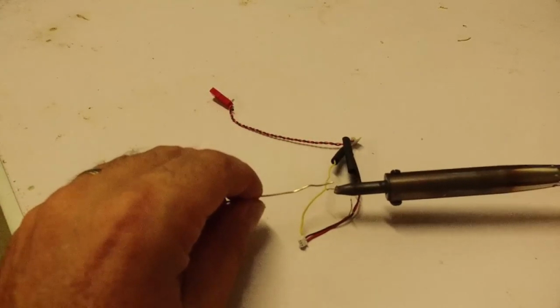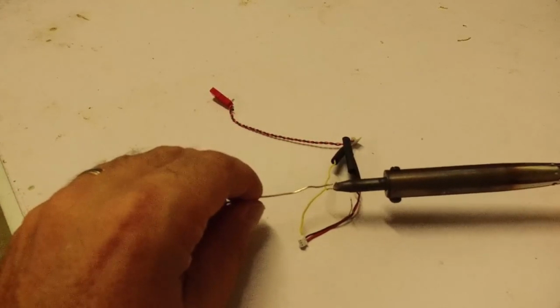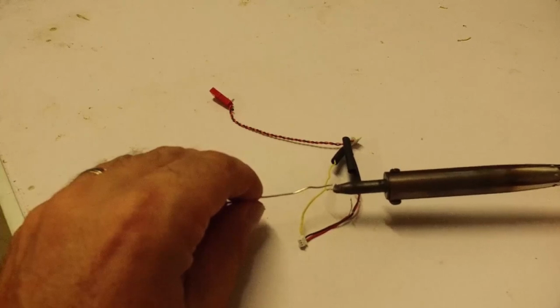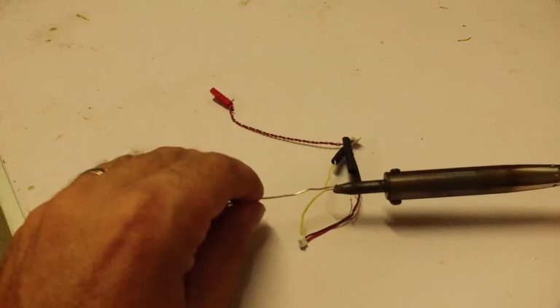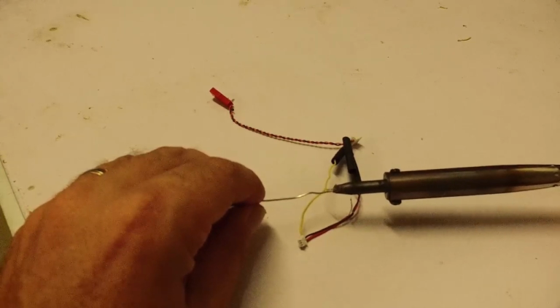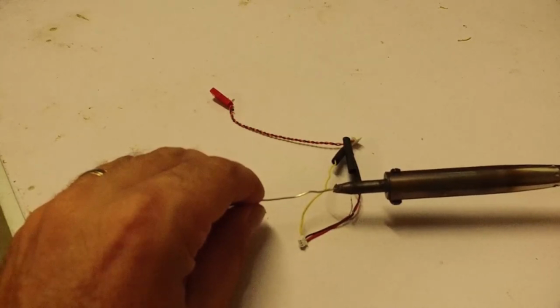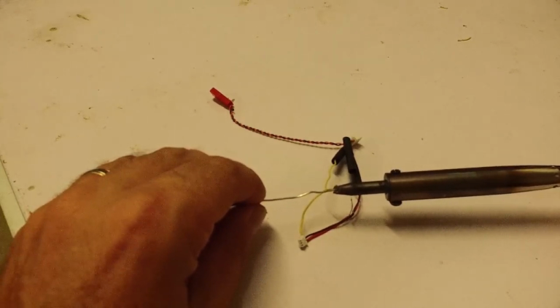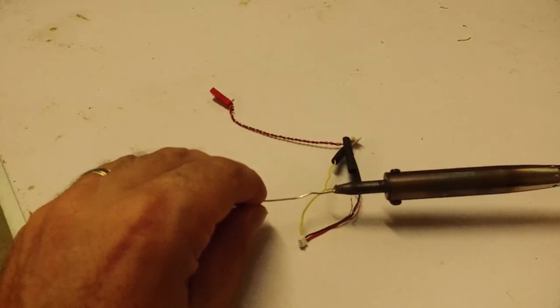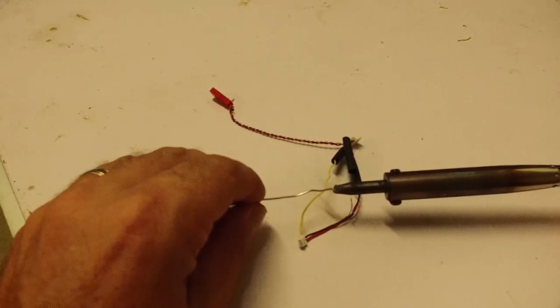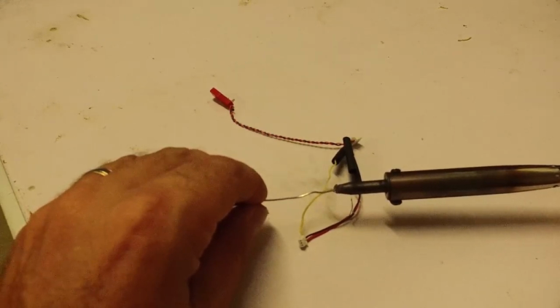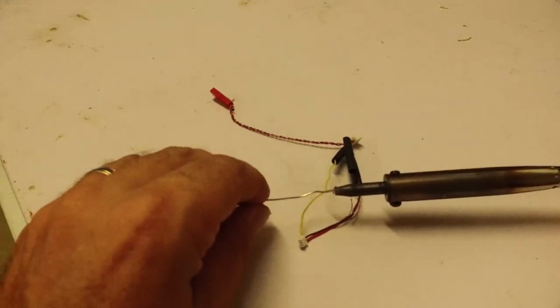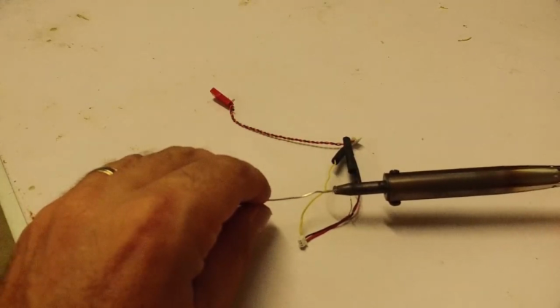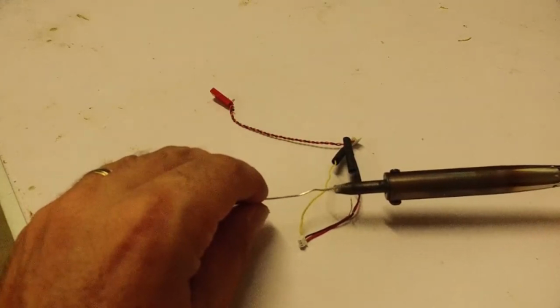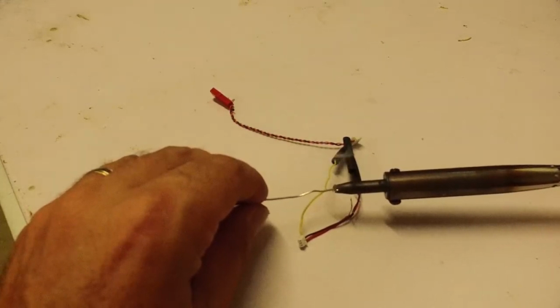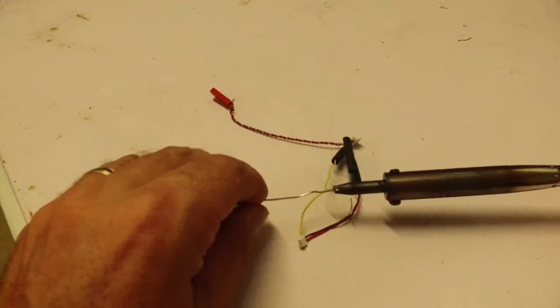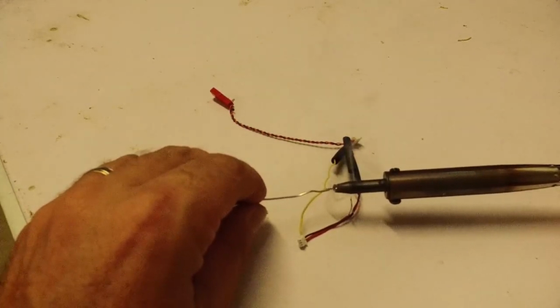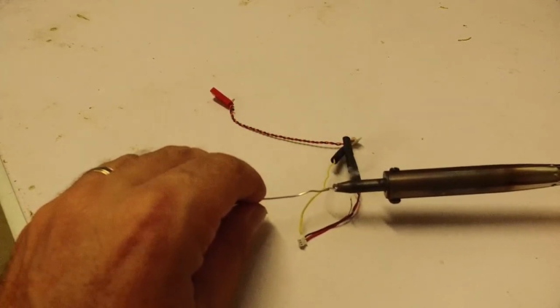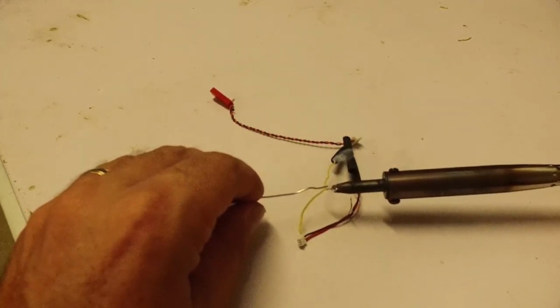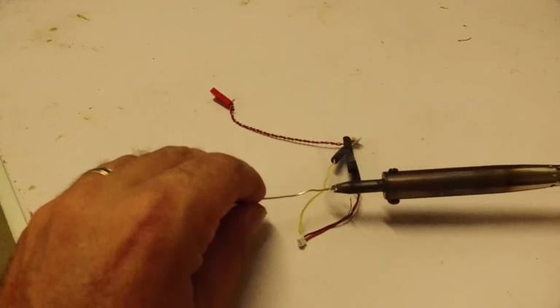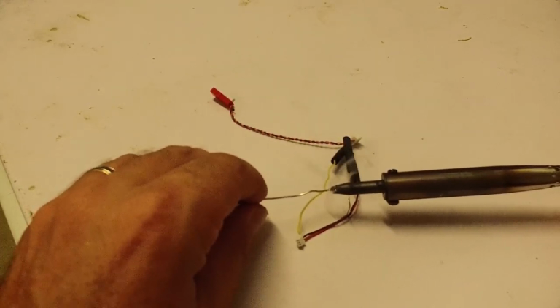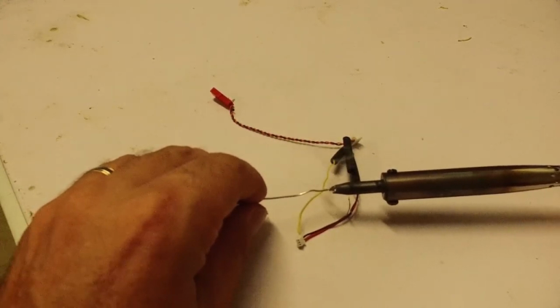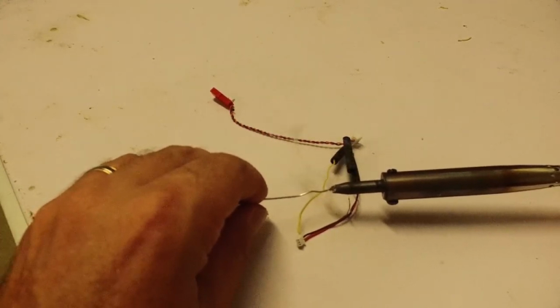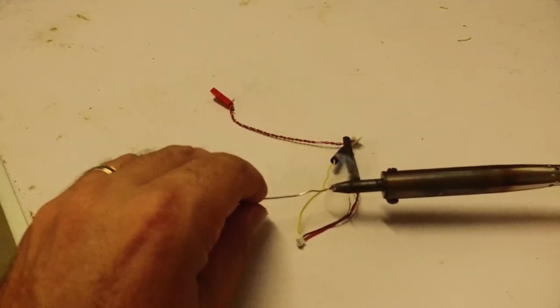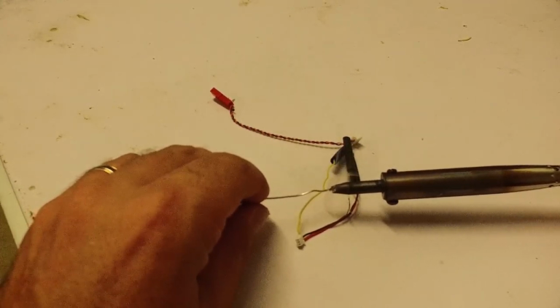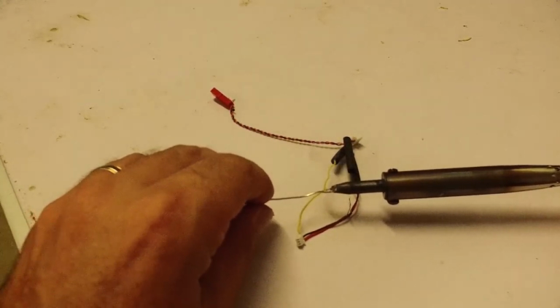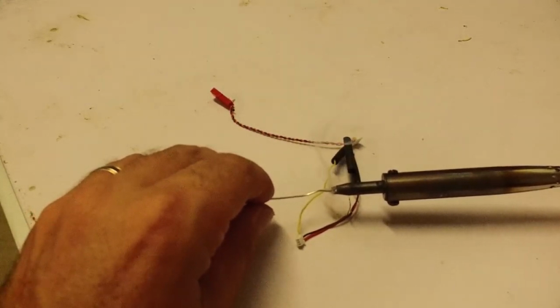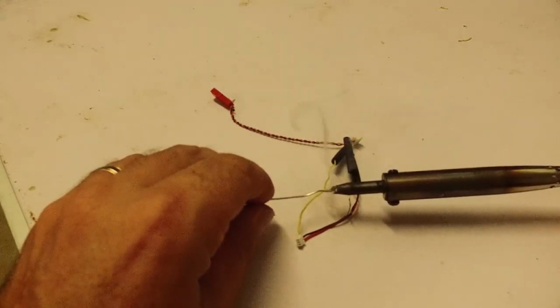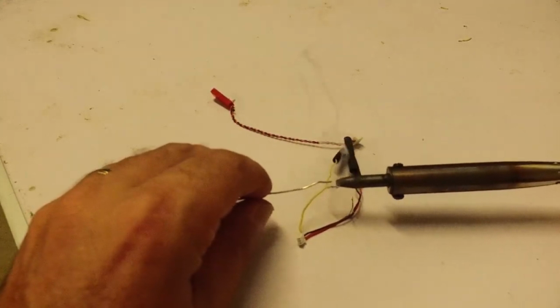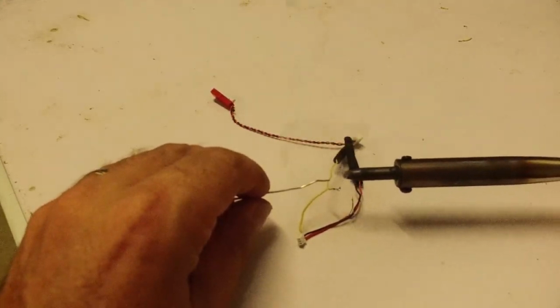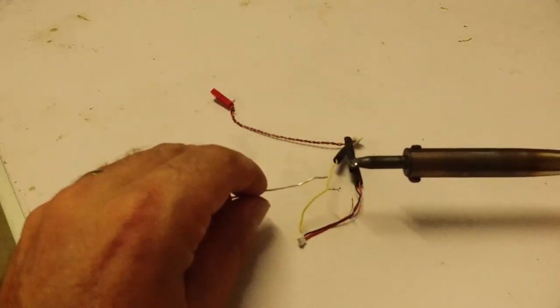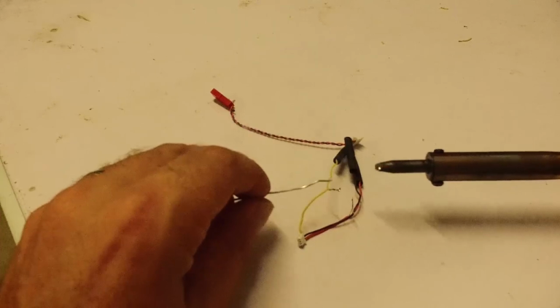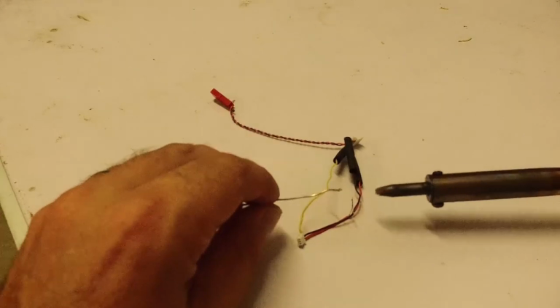Next thing I've got to do is get myself a brand new soldering iron — this one is too old.